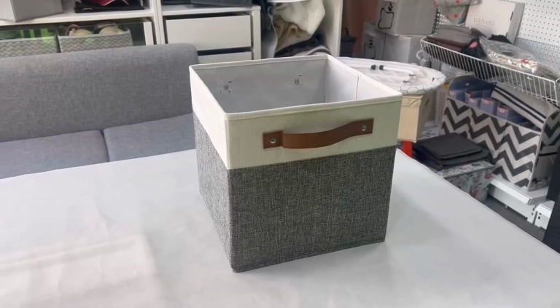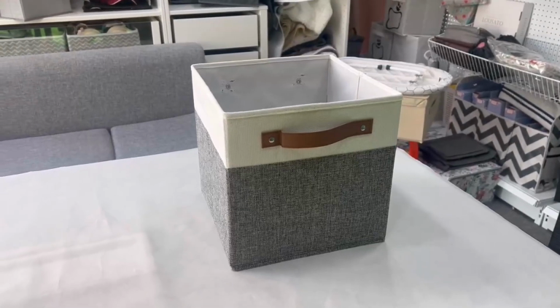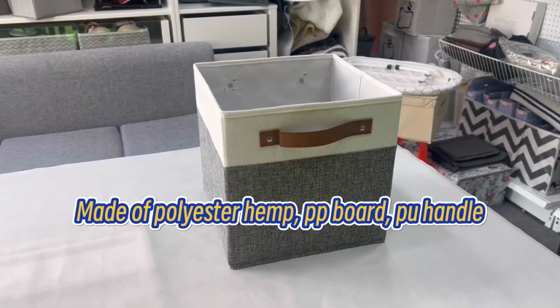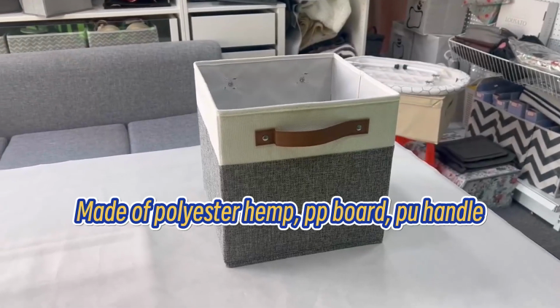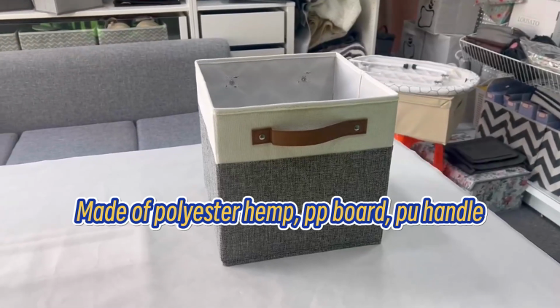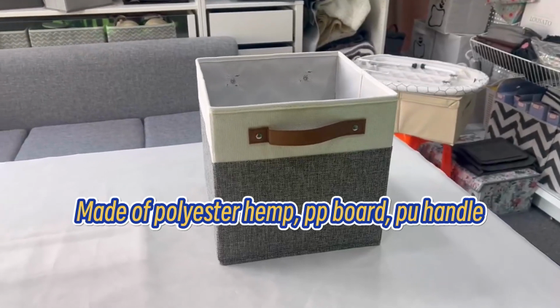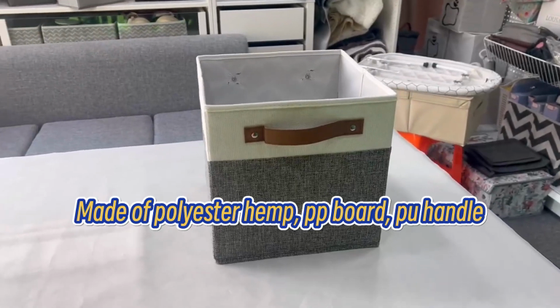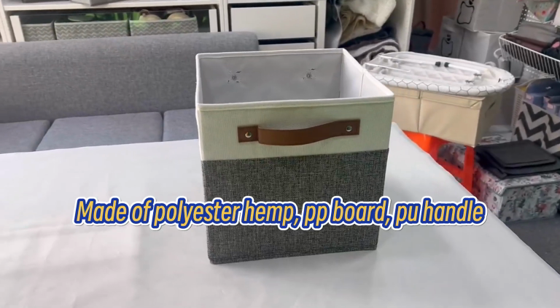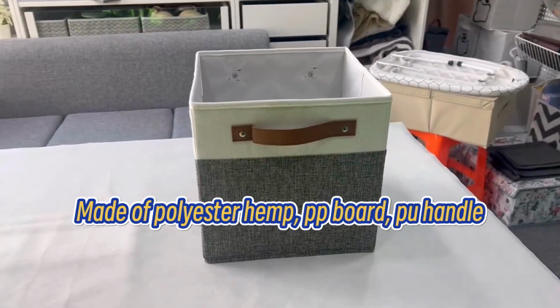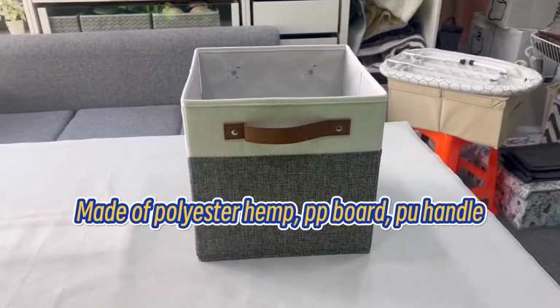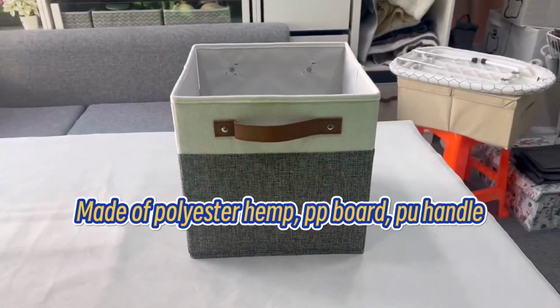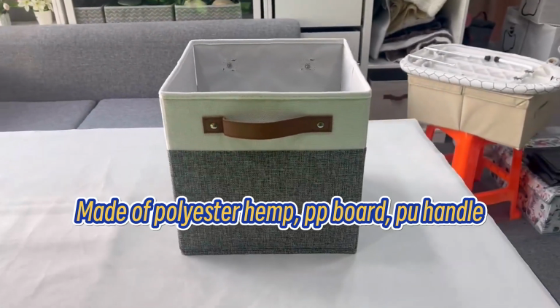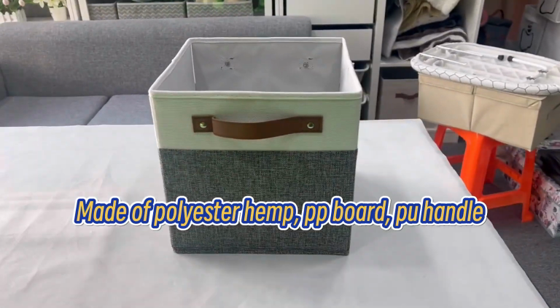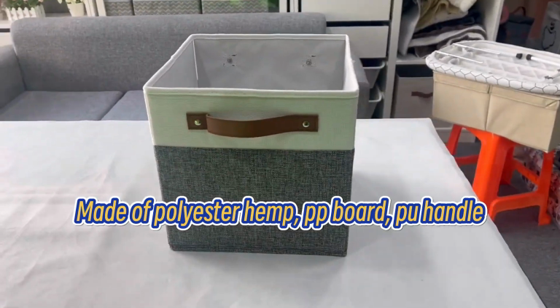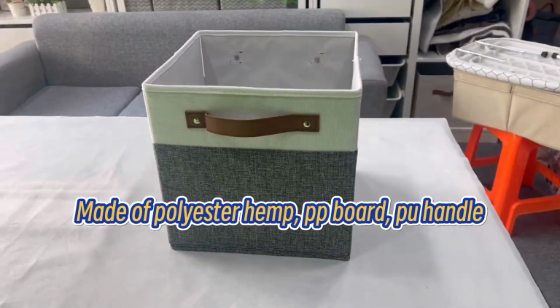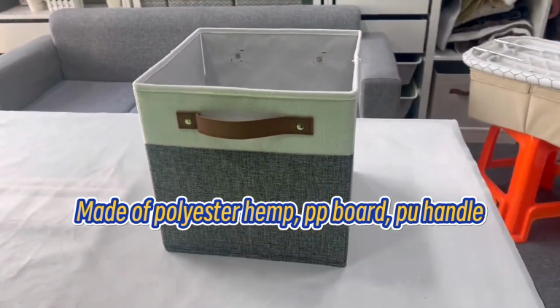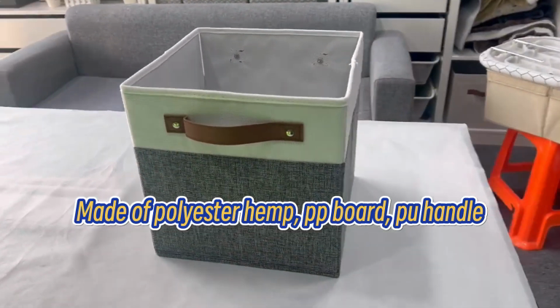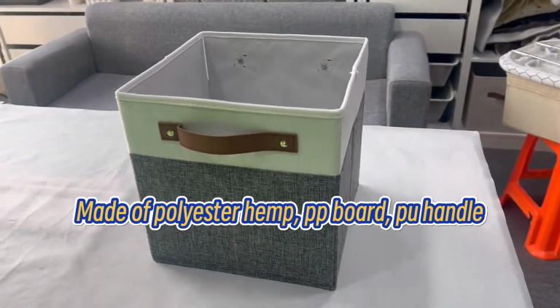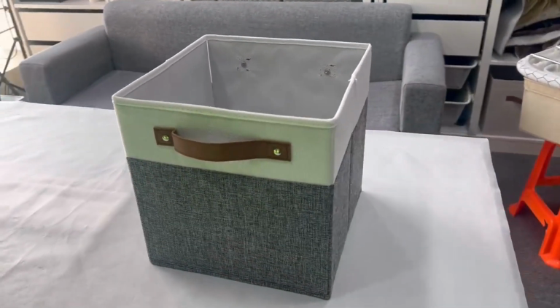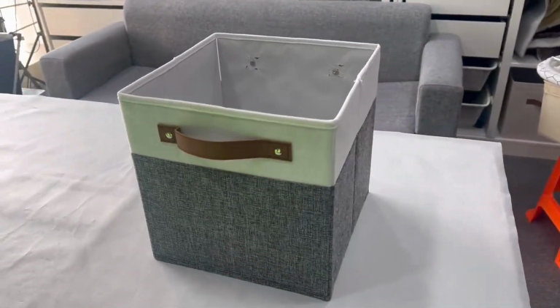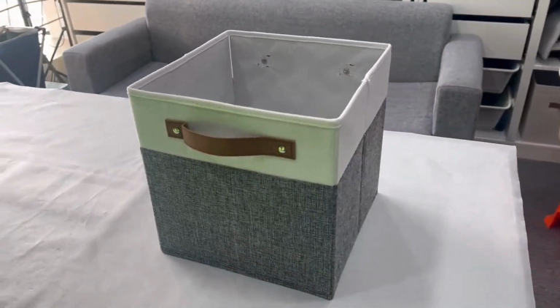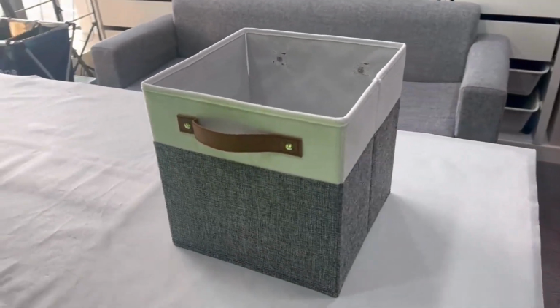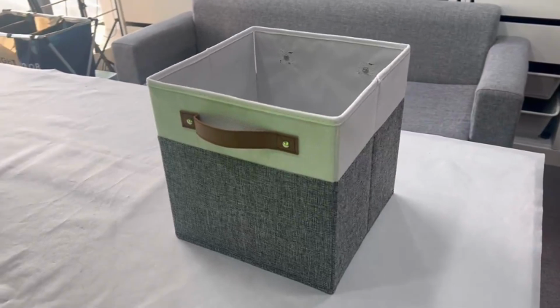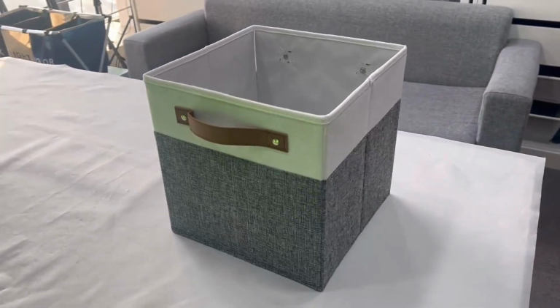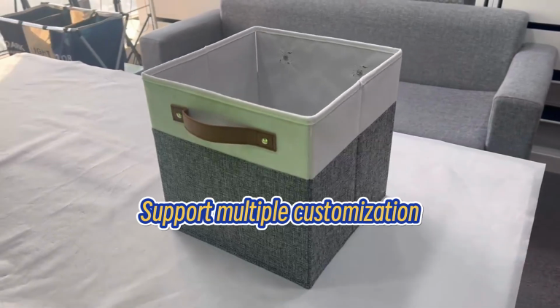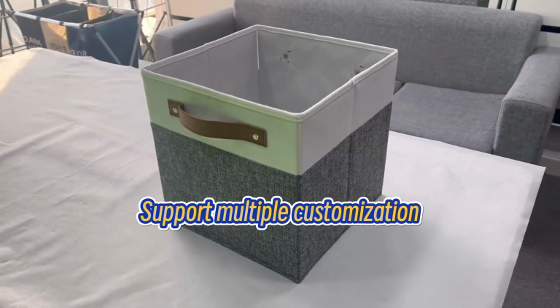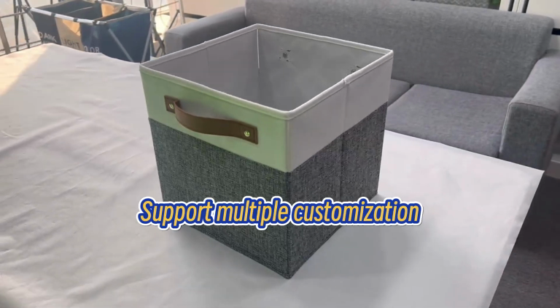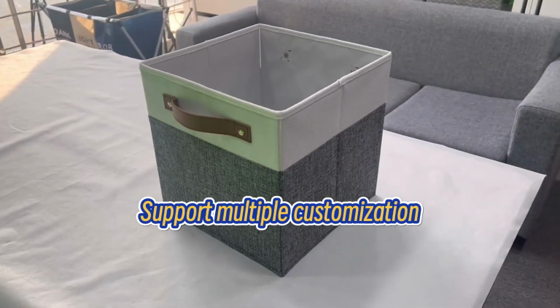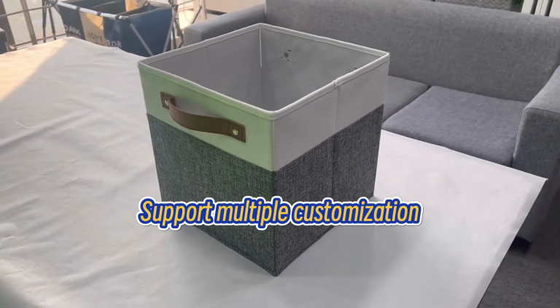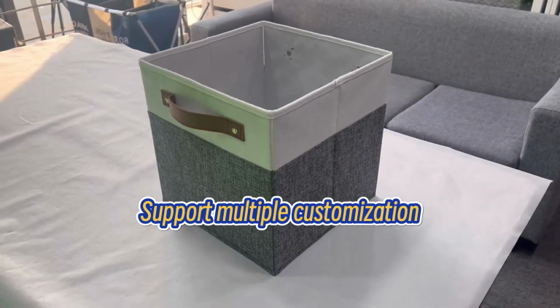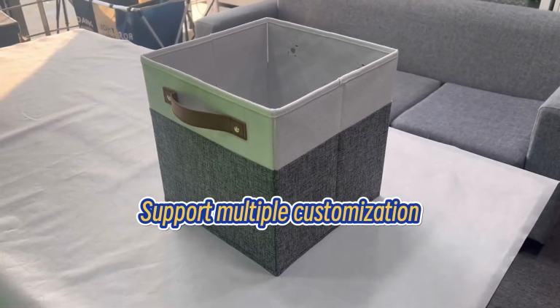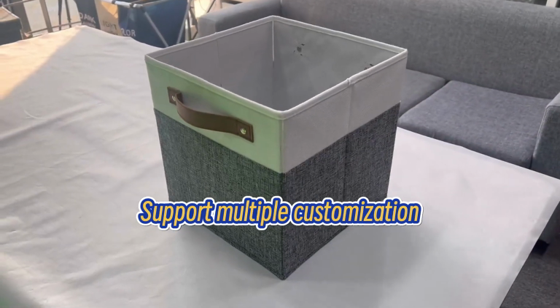Made of polyester hemp, PP board, and pull handle. We support multiple customization options.